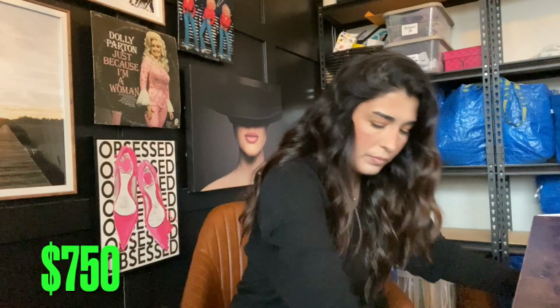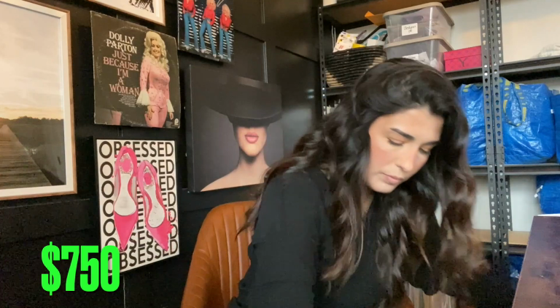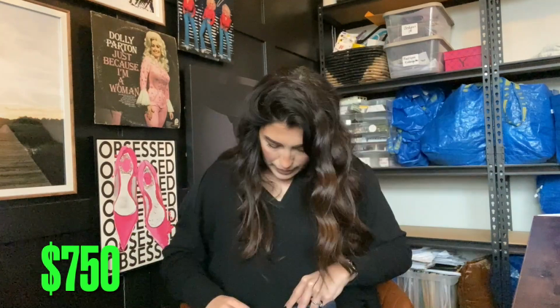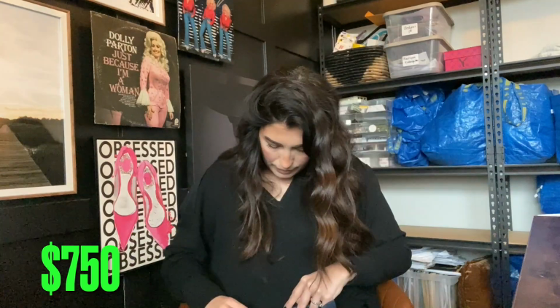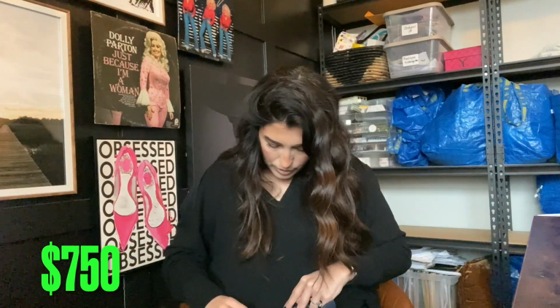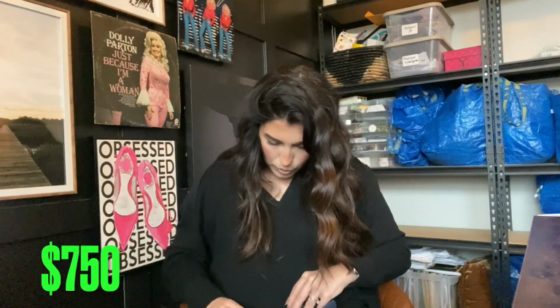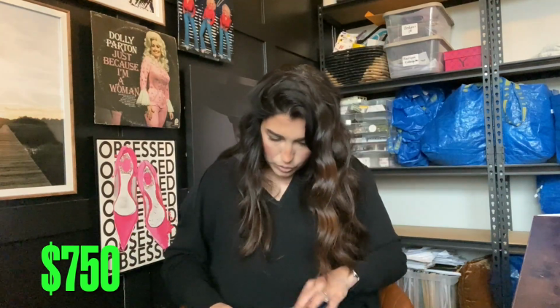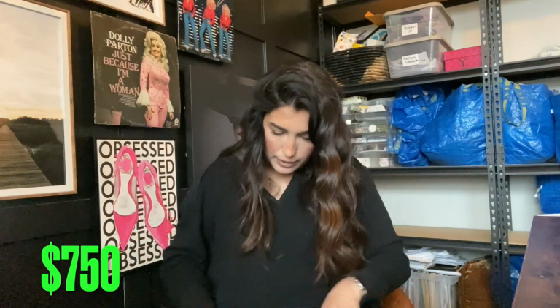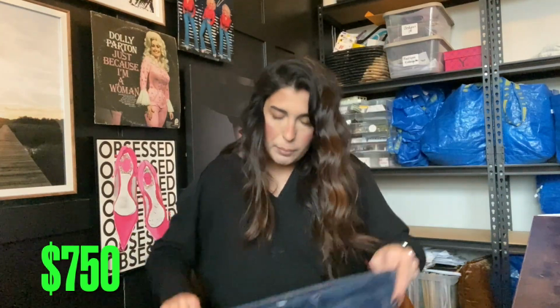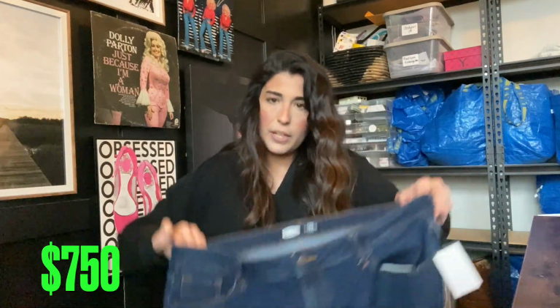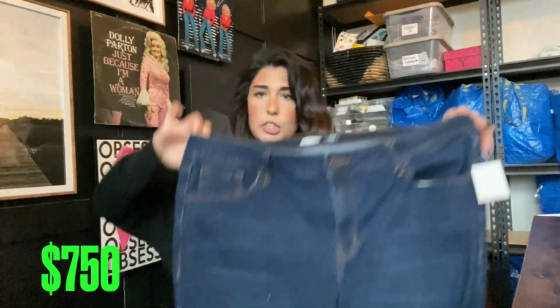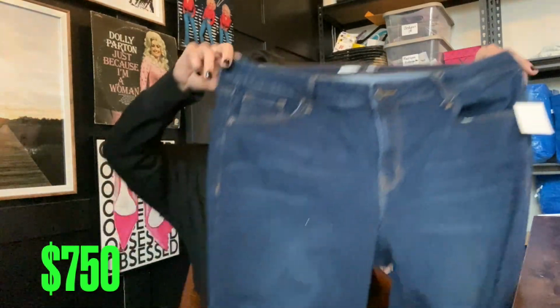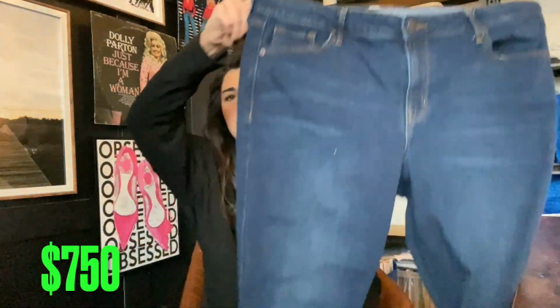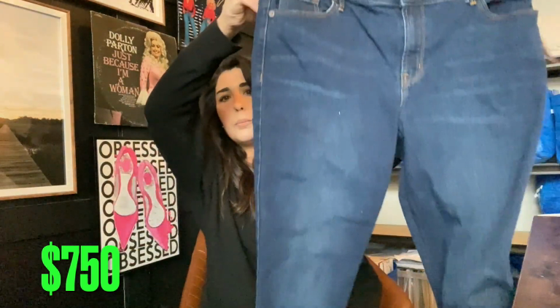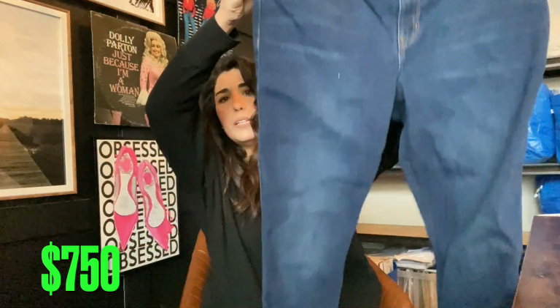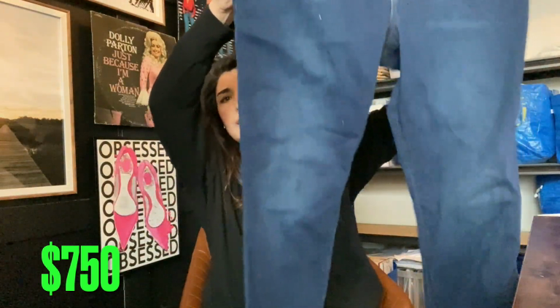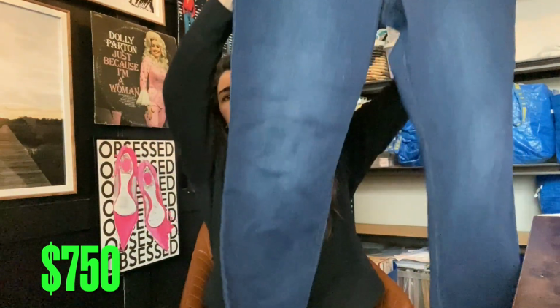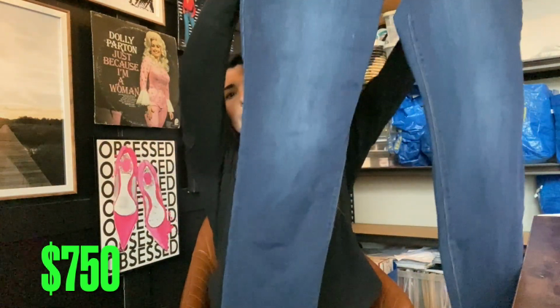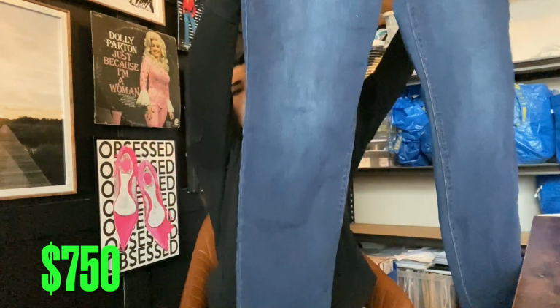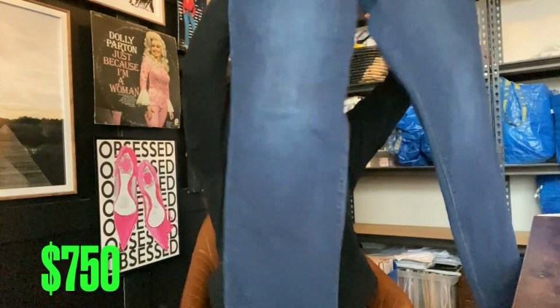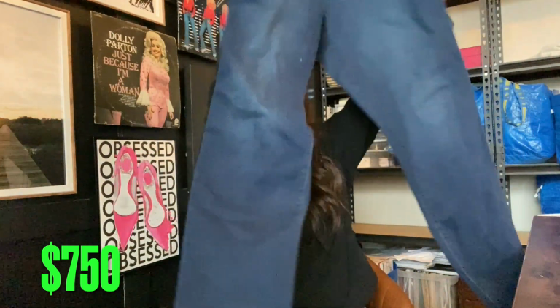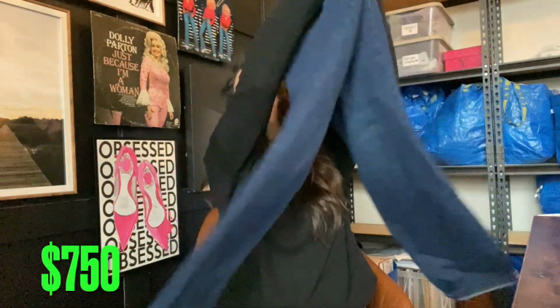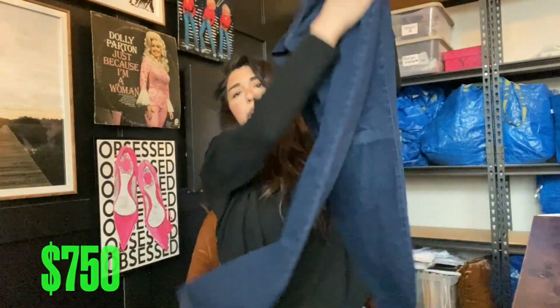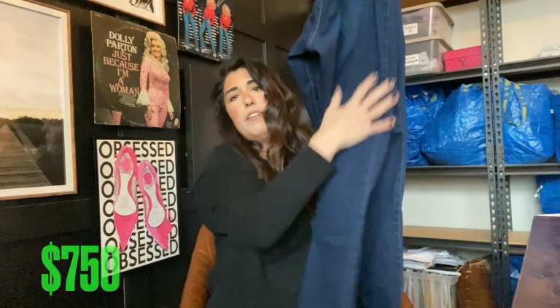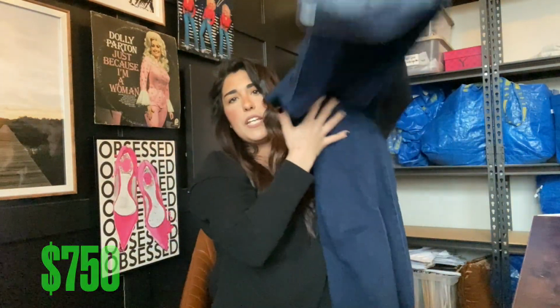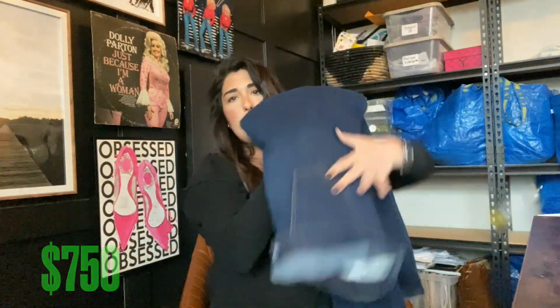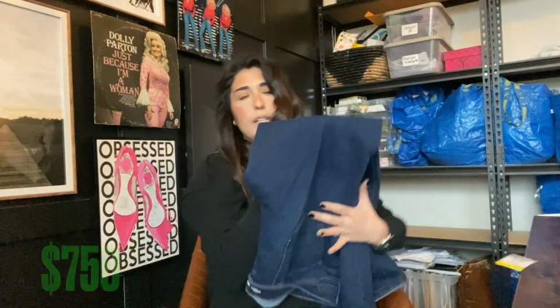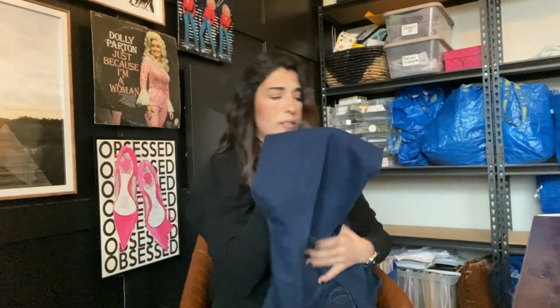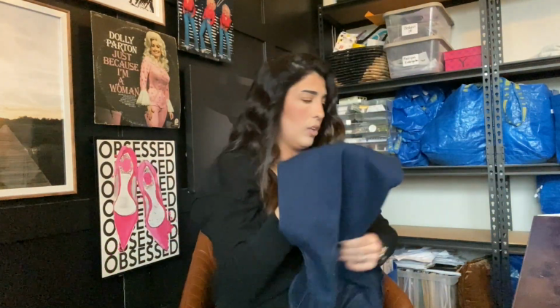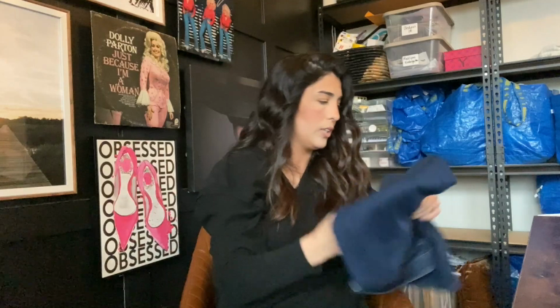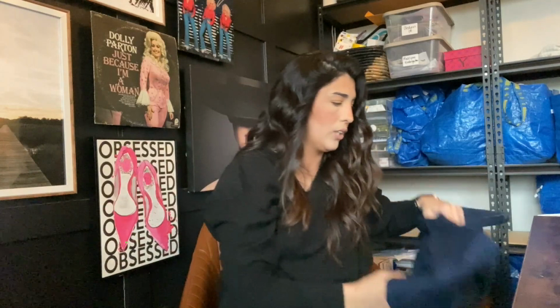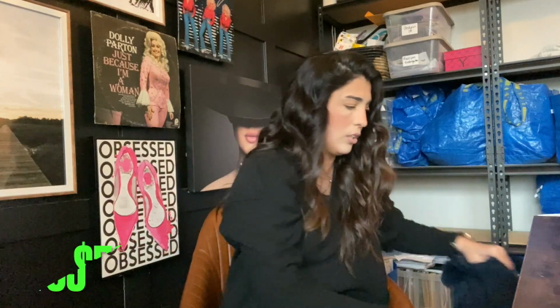I have another Old Navy pair of jeans, plus size. $15 all day long.